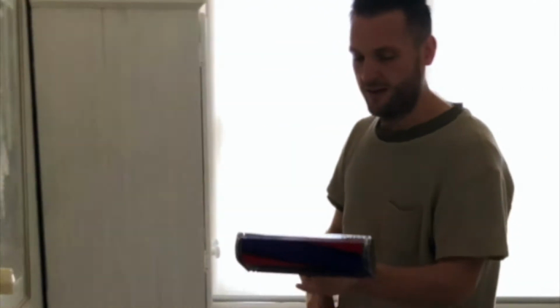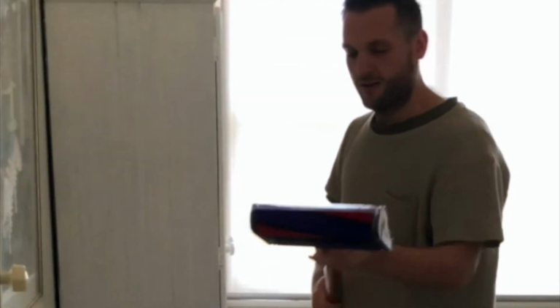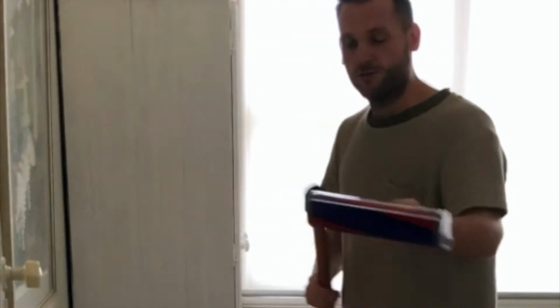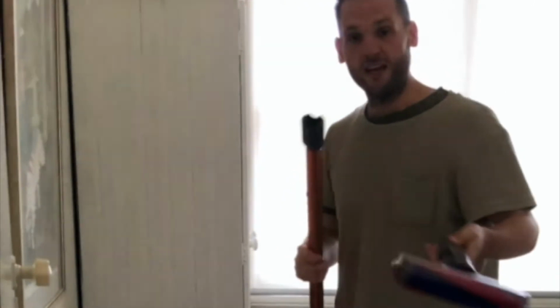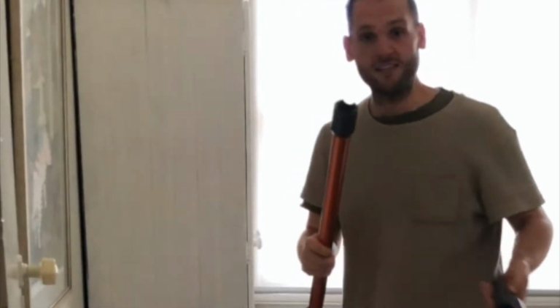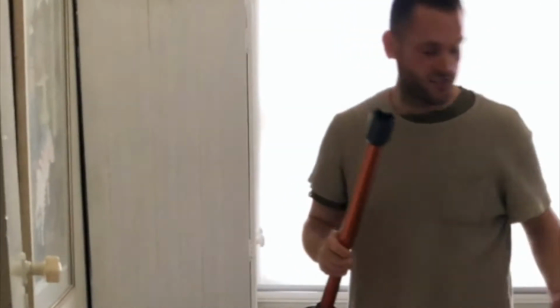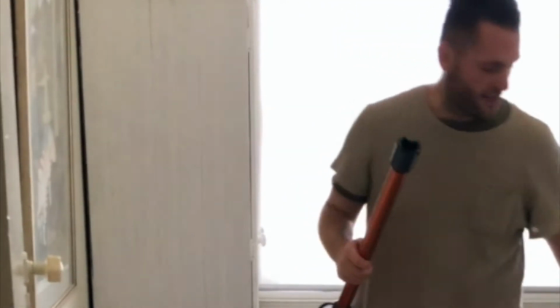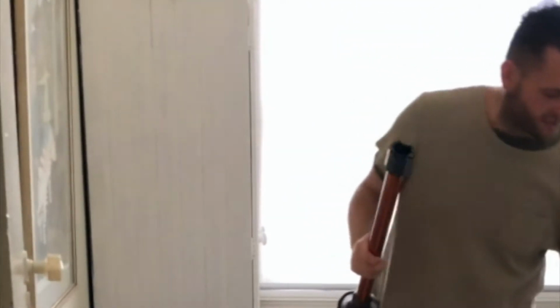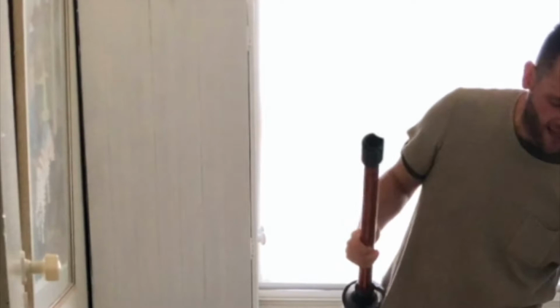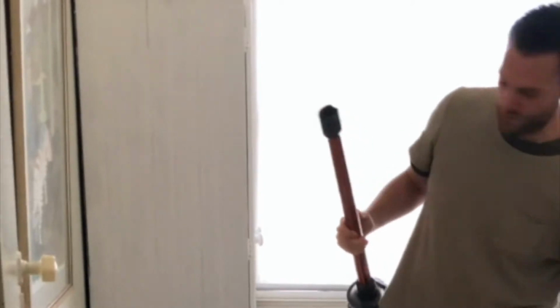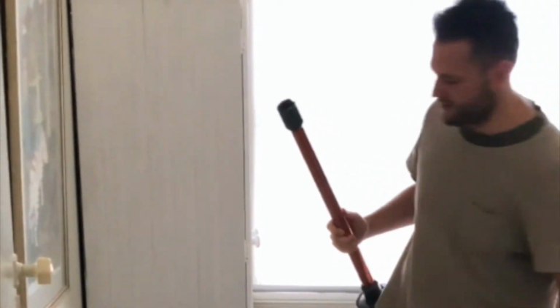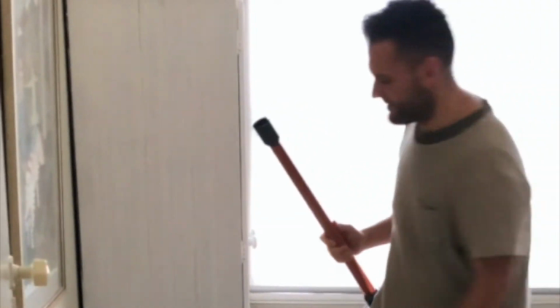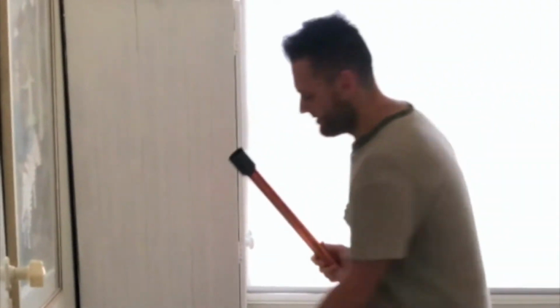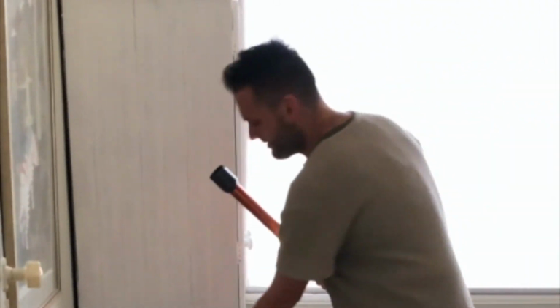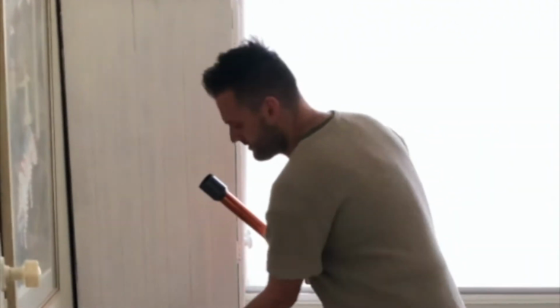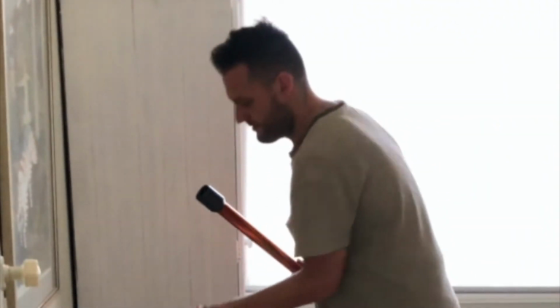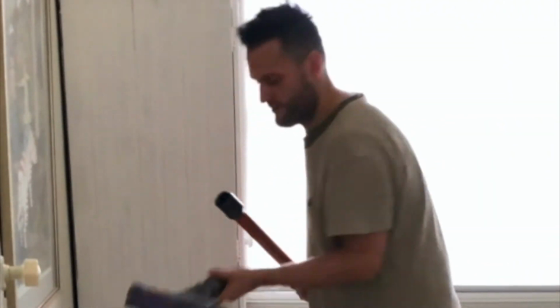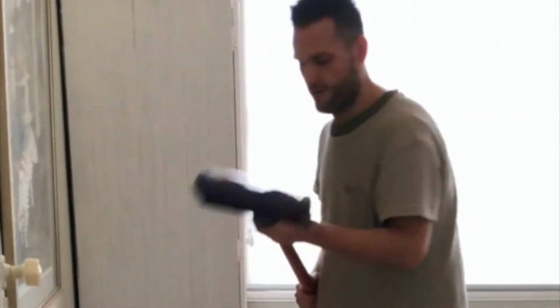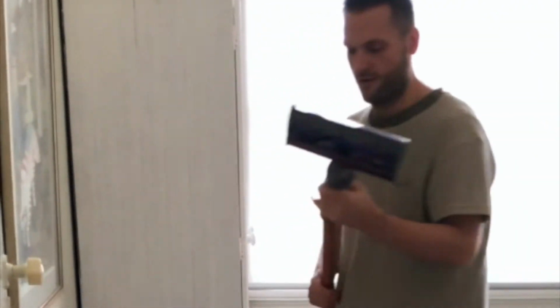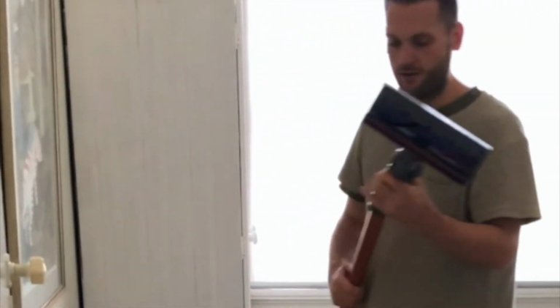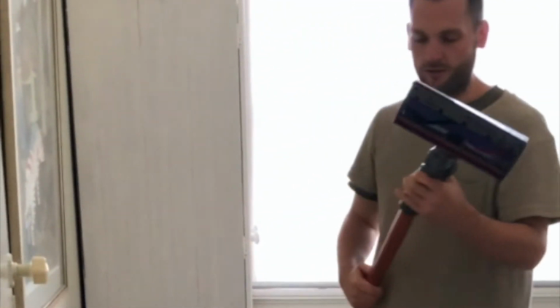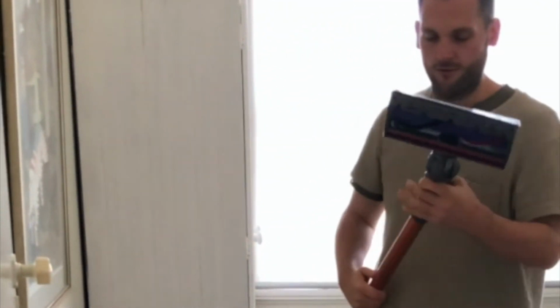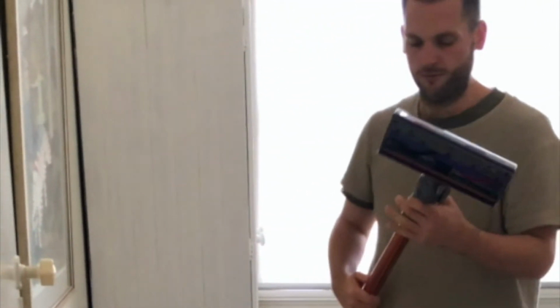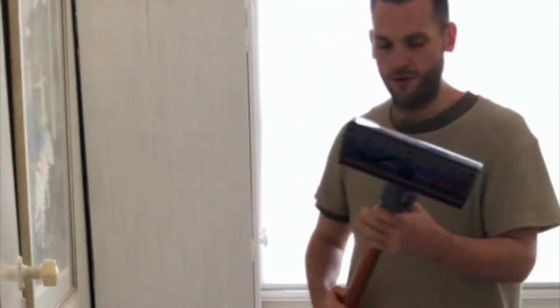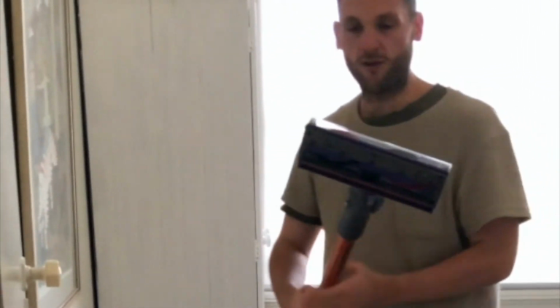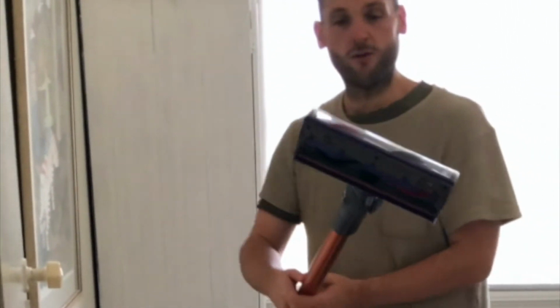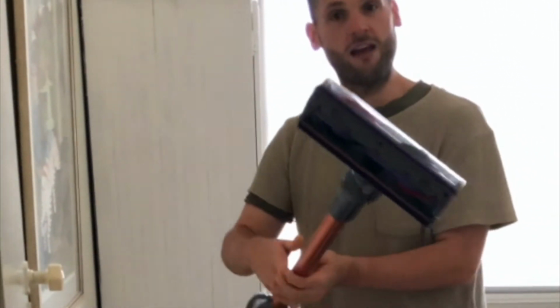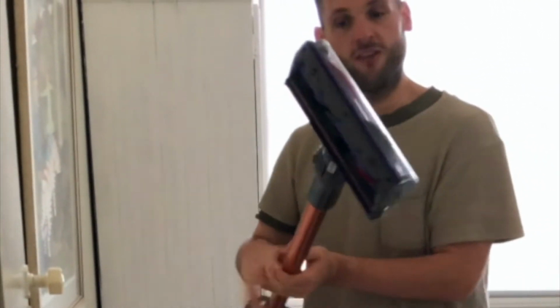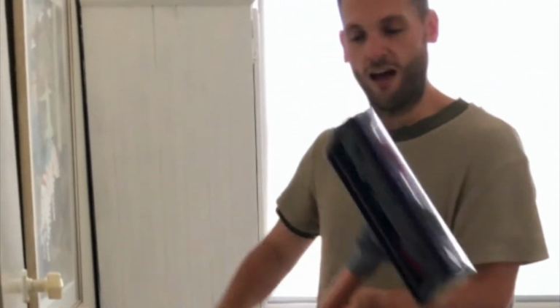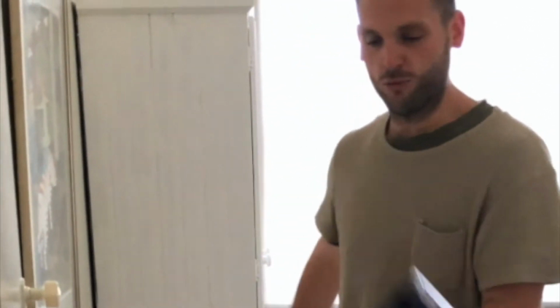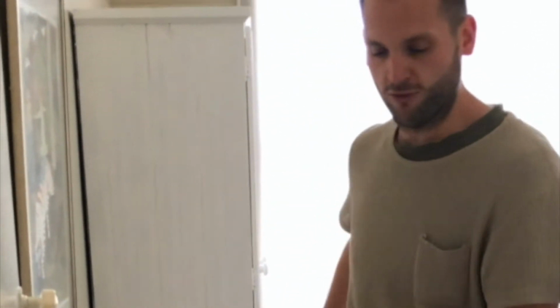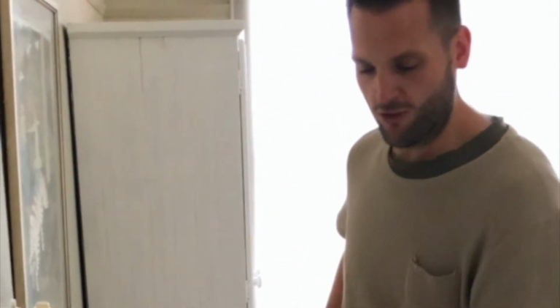It's really easy to change the attachments. Switch to a head for the hardwood floors.